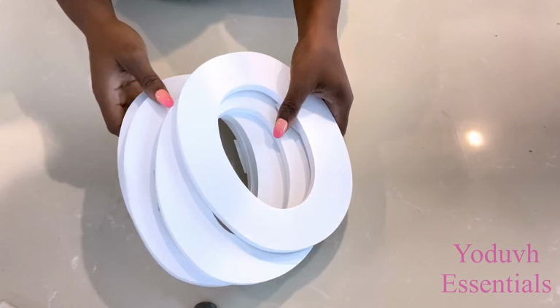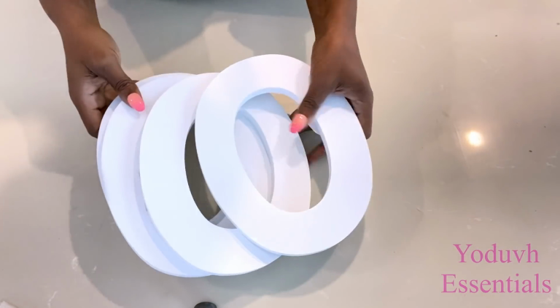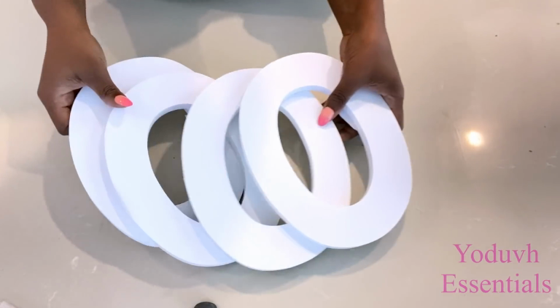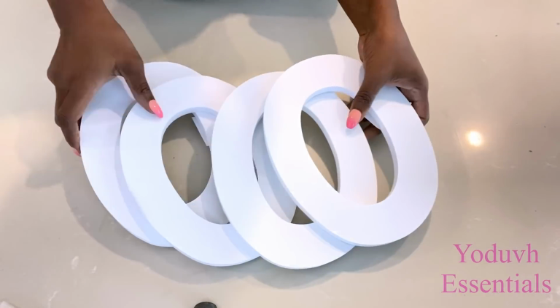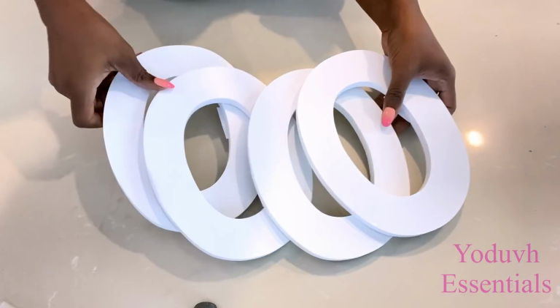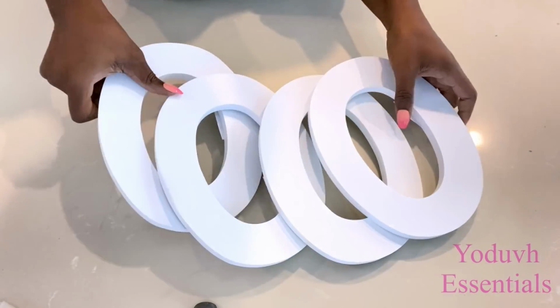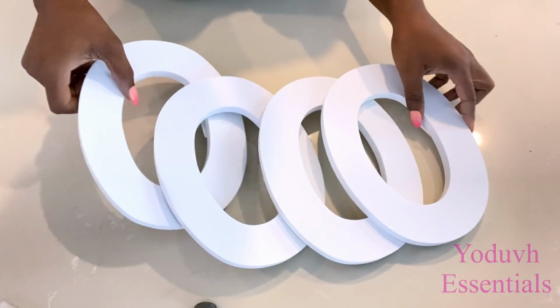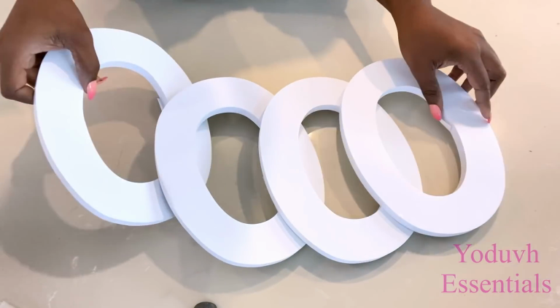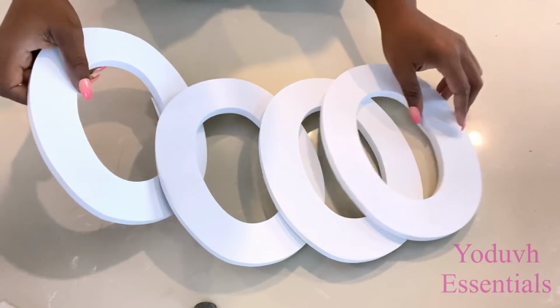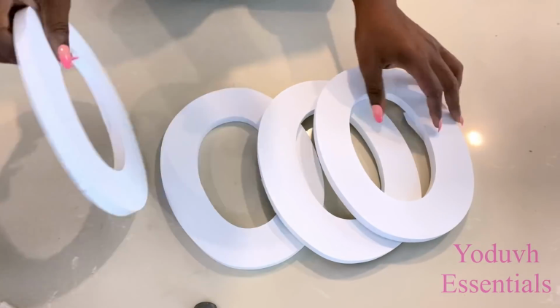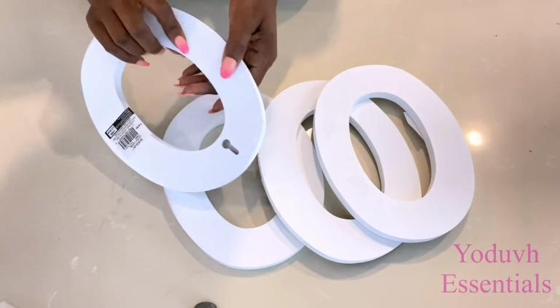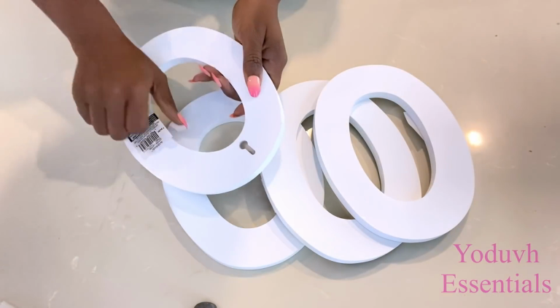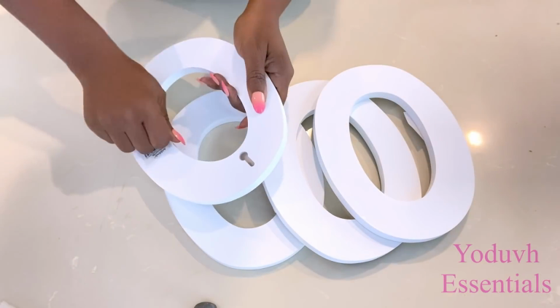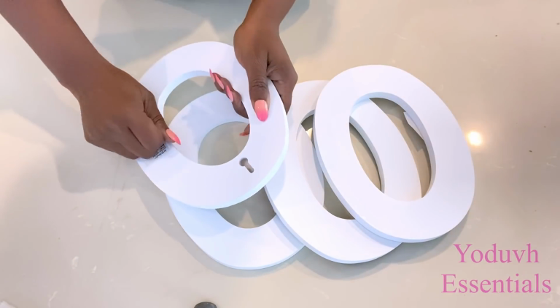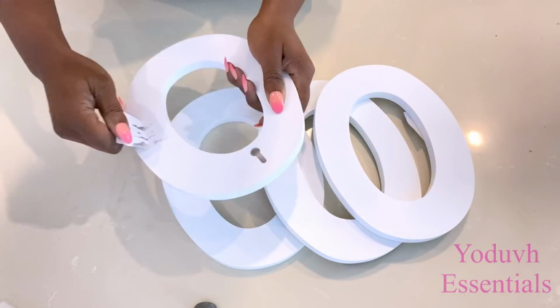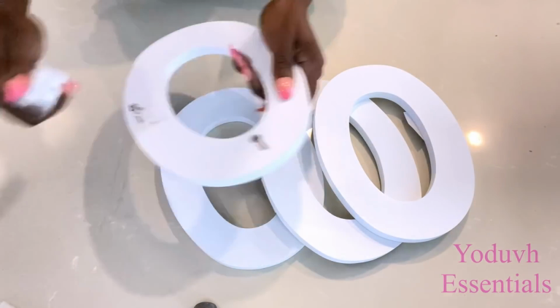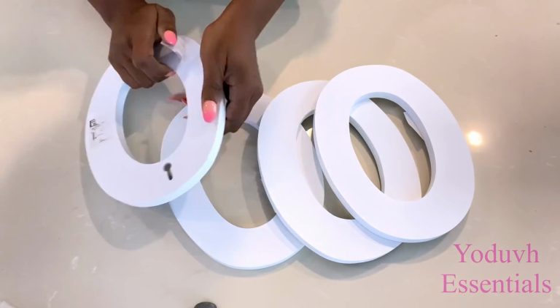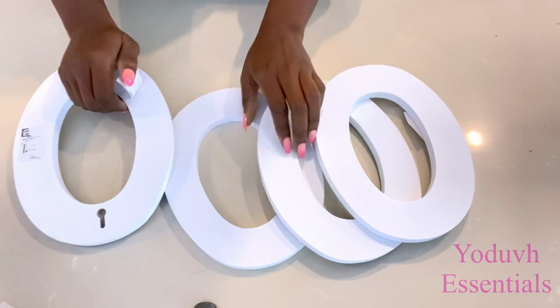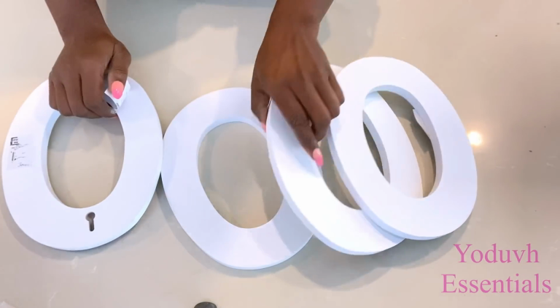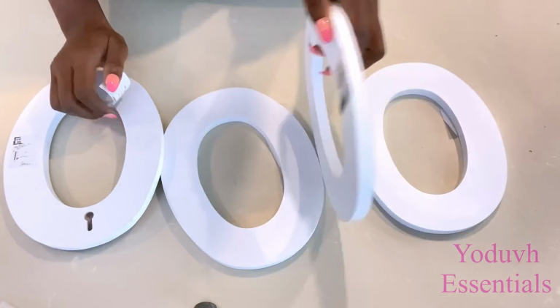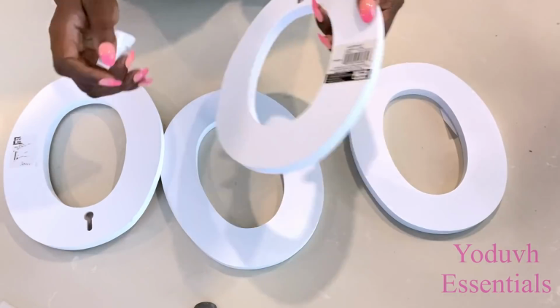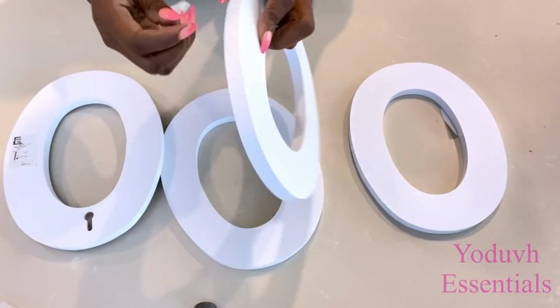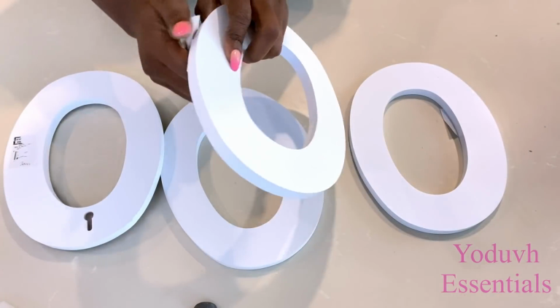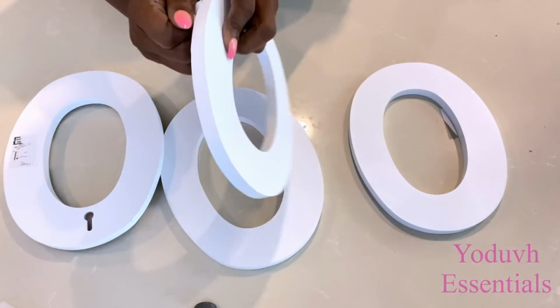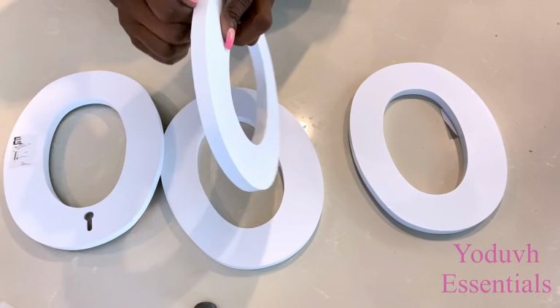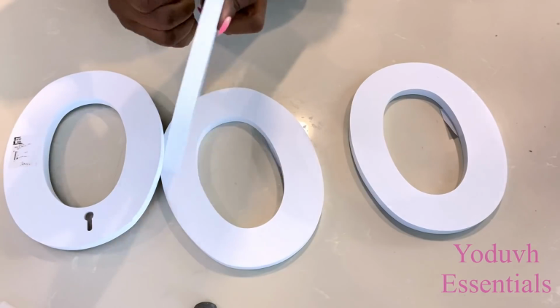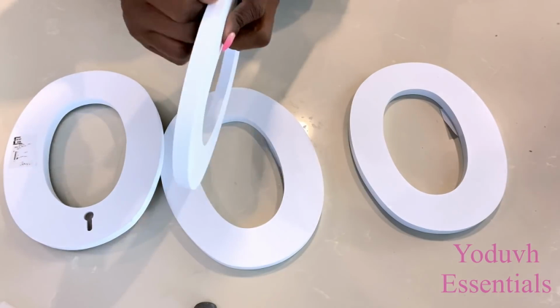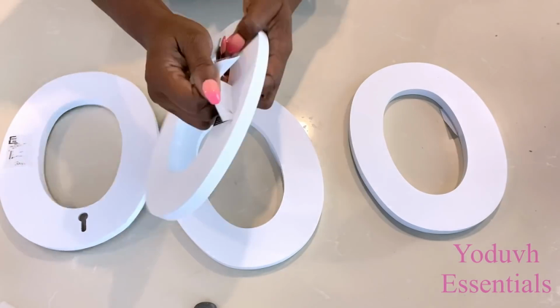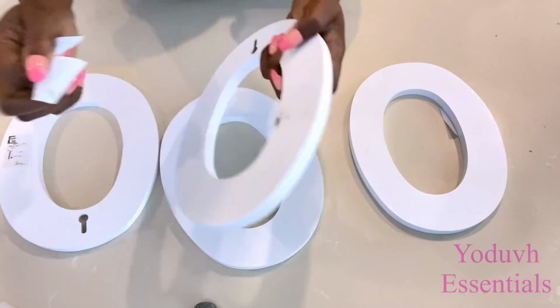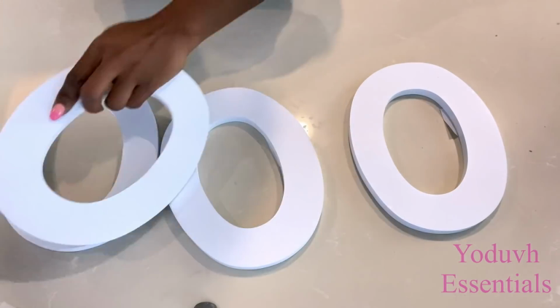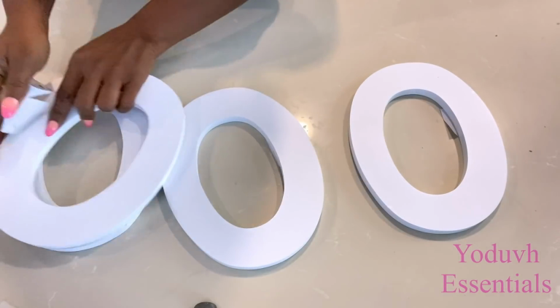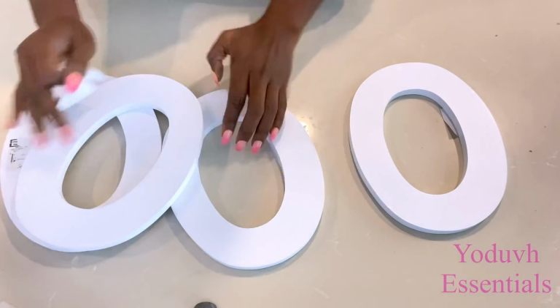I'm going to be repeating the same thing, and this time around it's going to be for the back of the lamp.